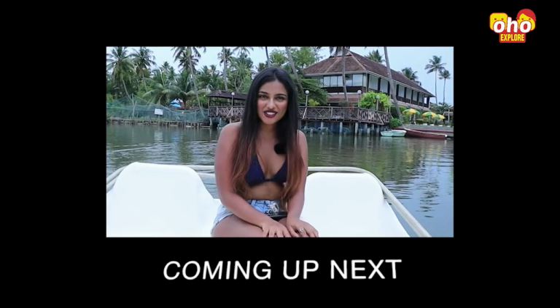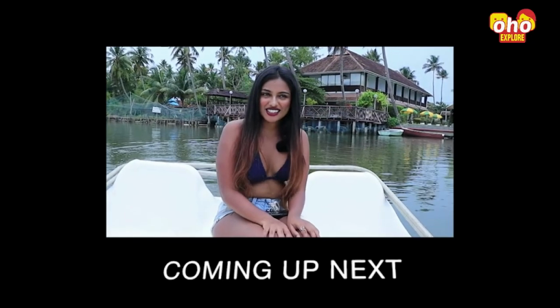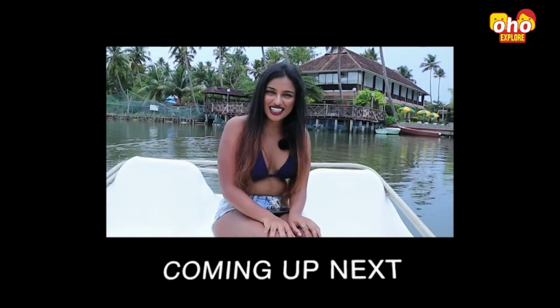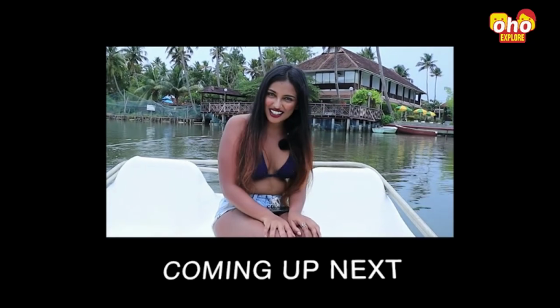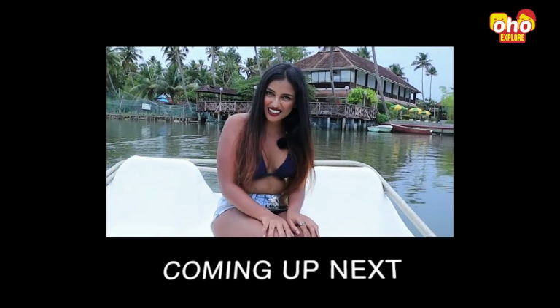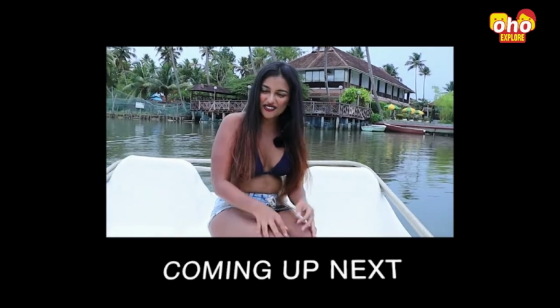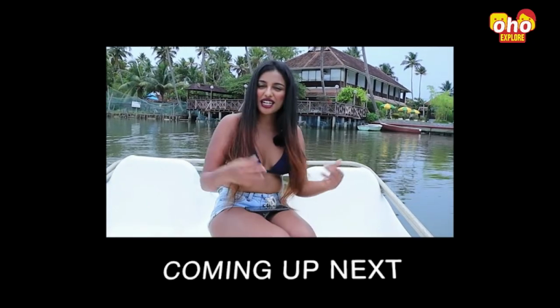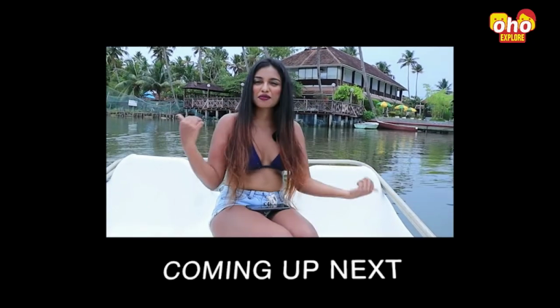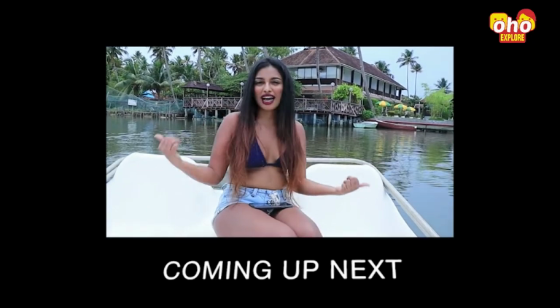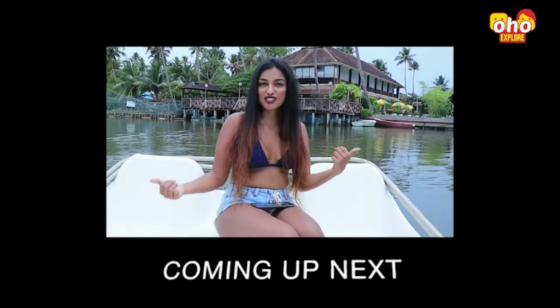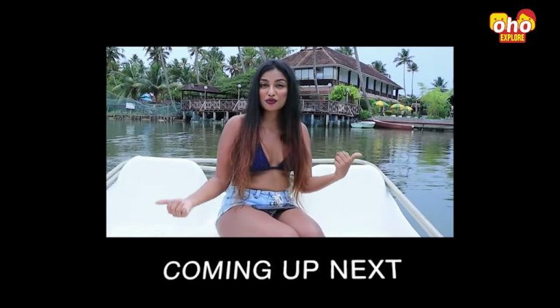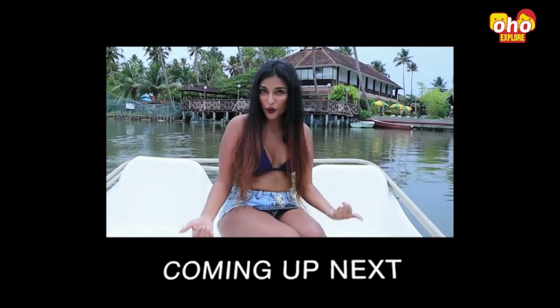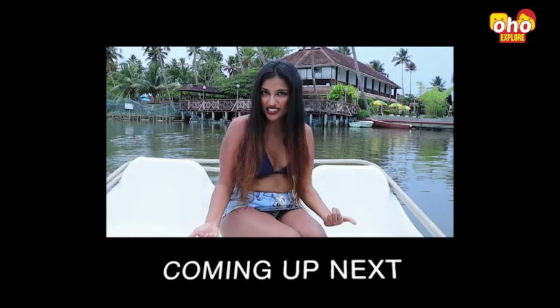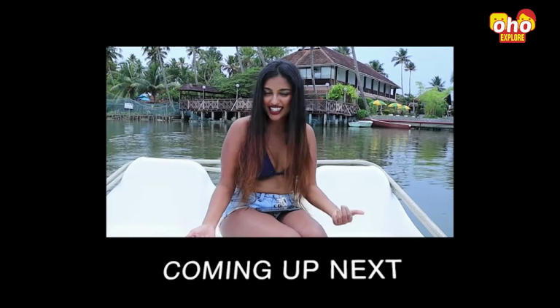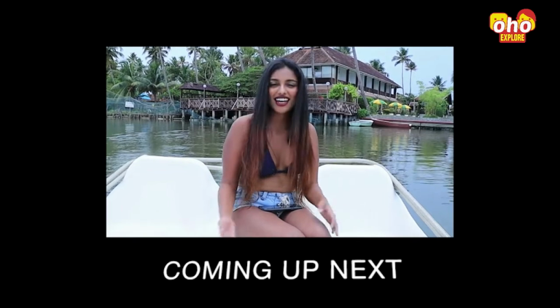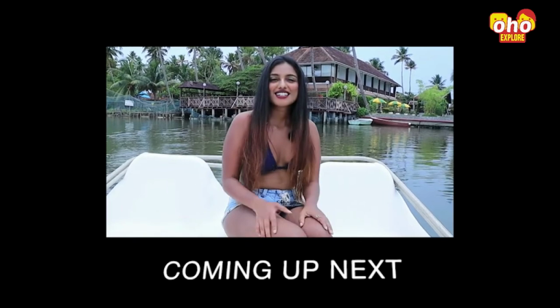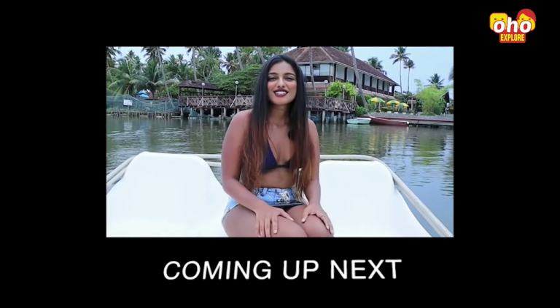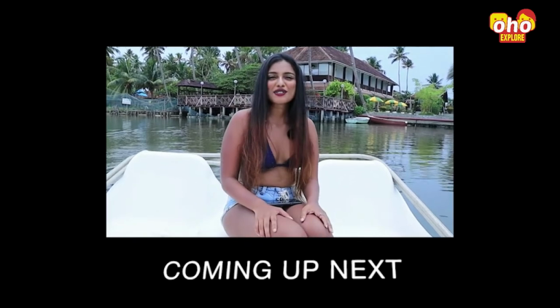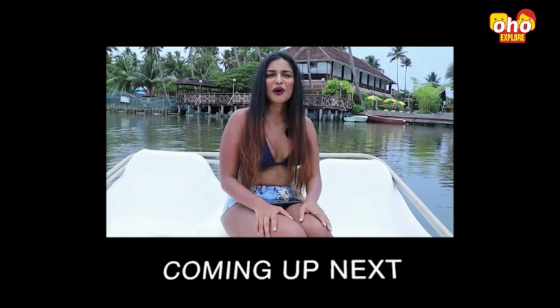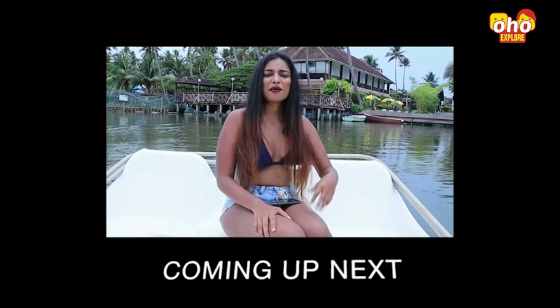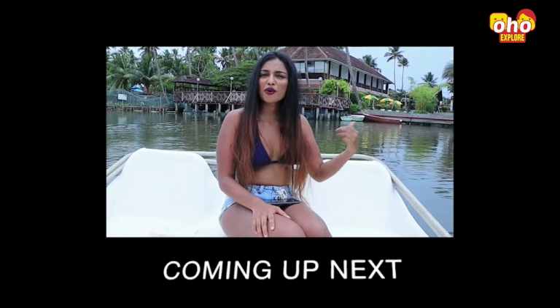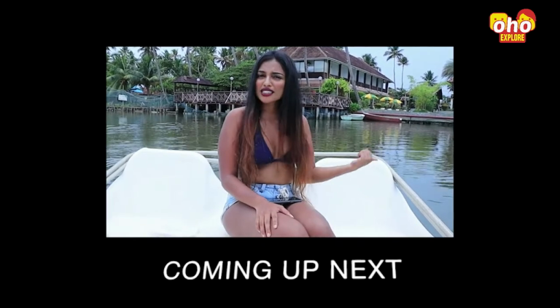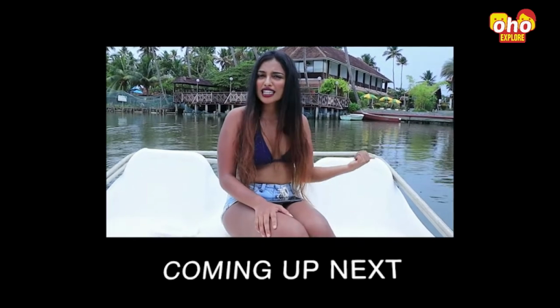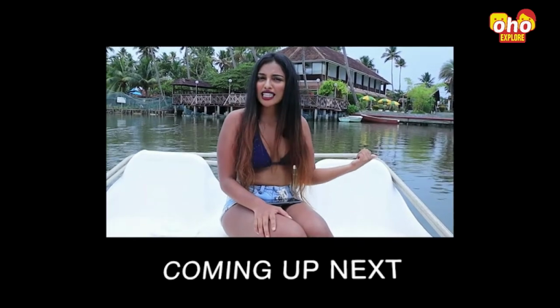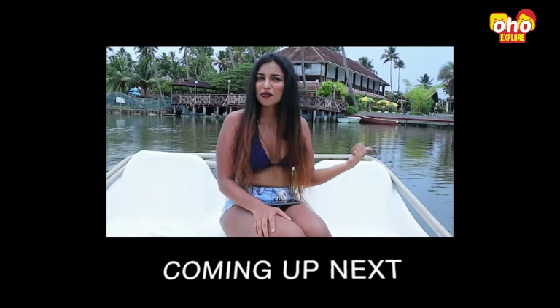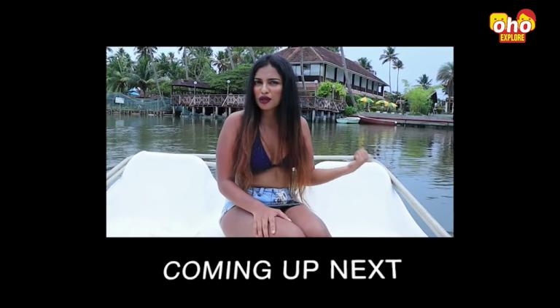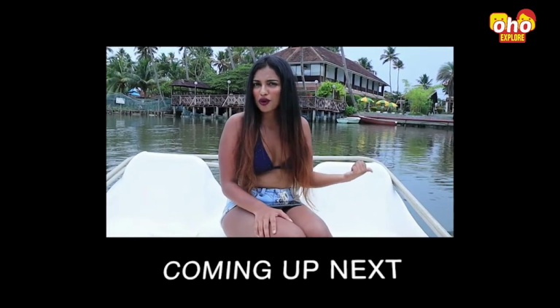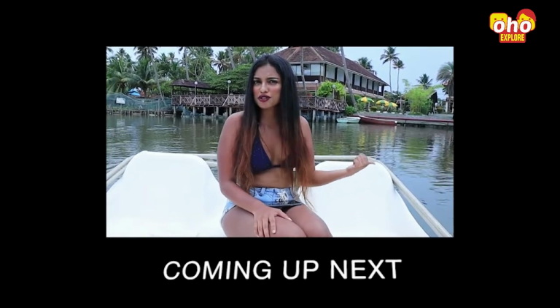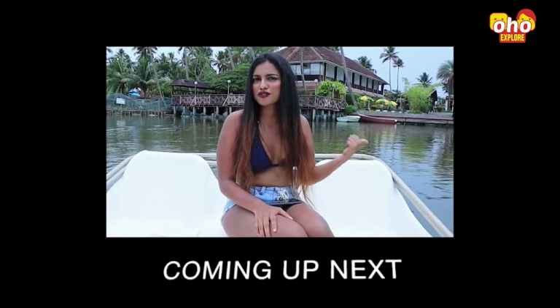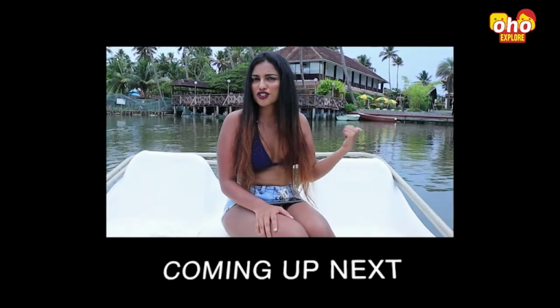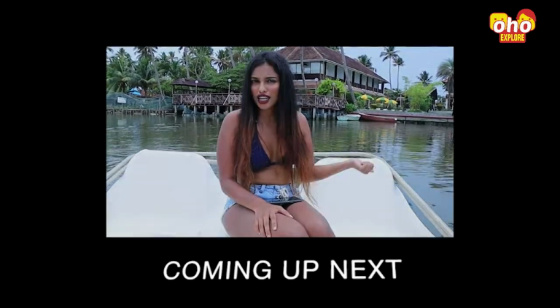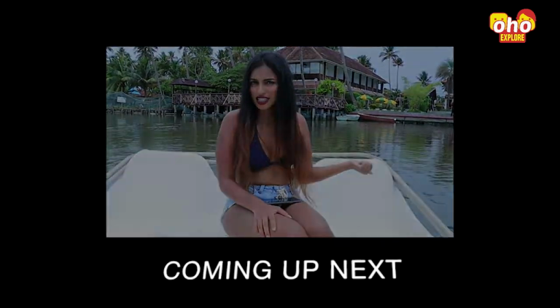So today we are back to boating. I am boating at the backwaters of Cherai.